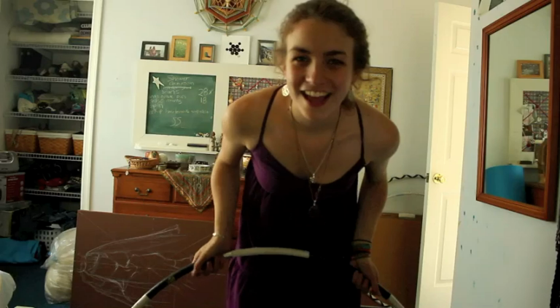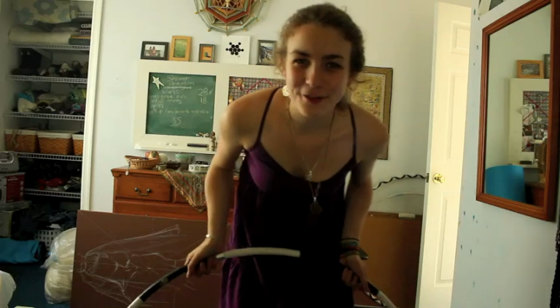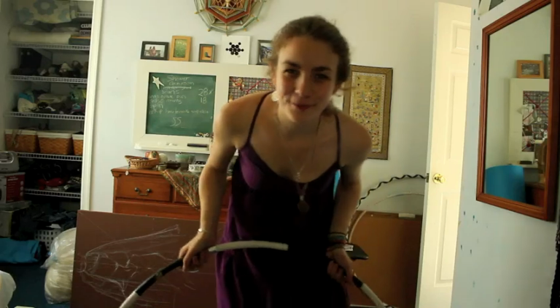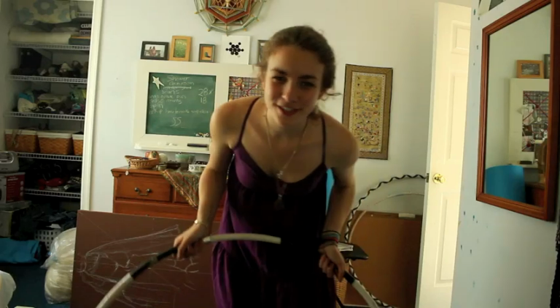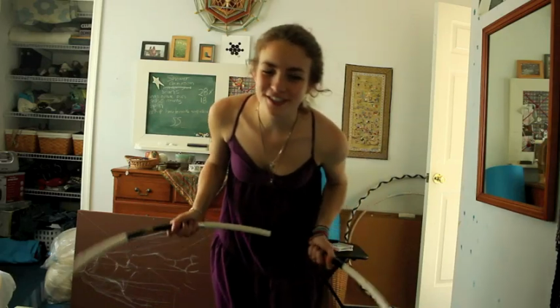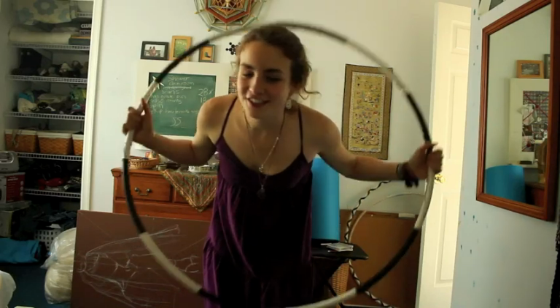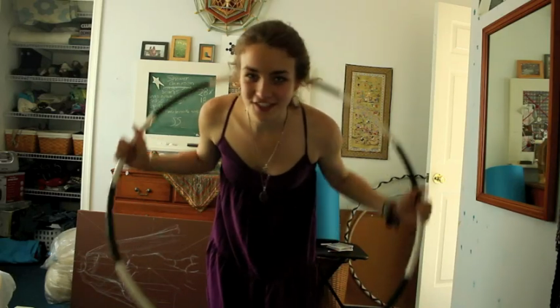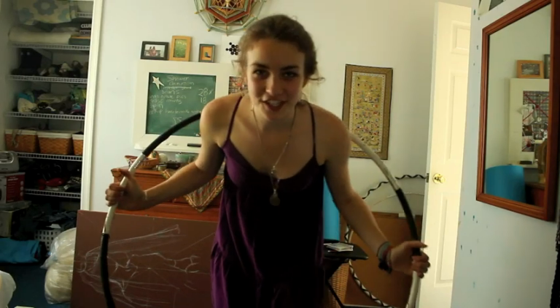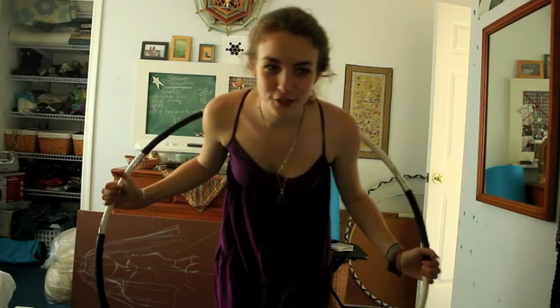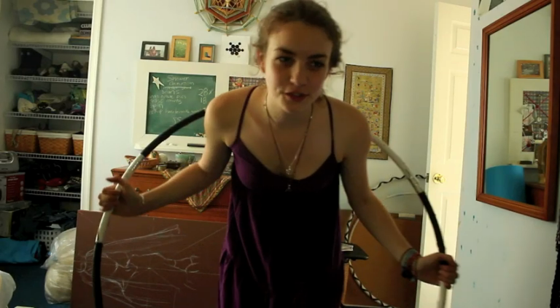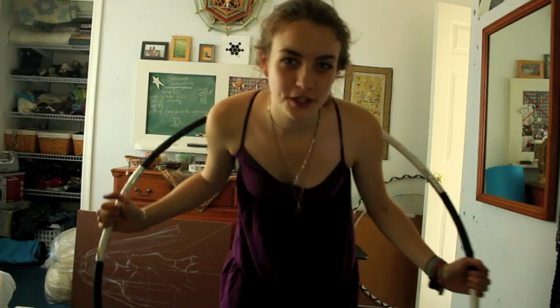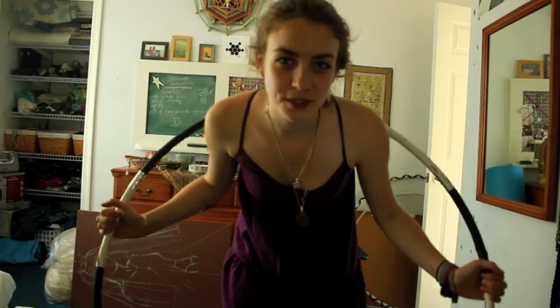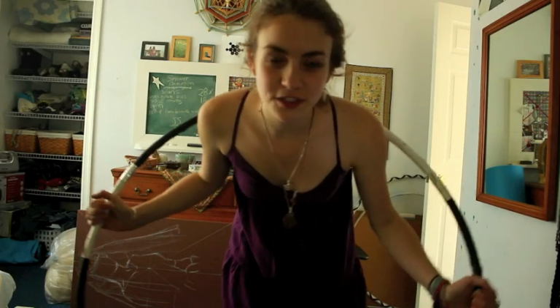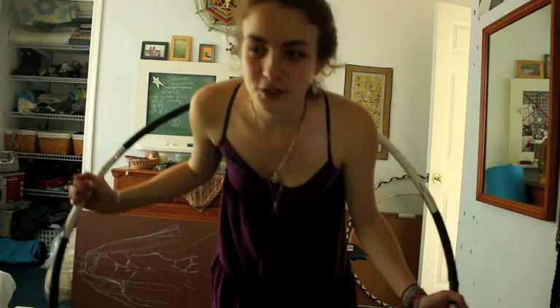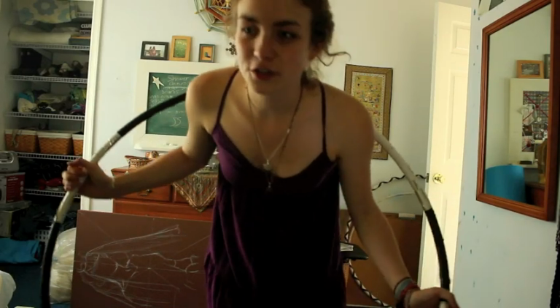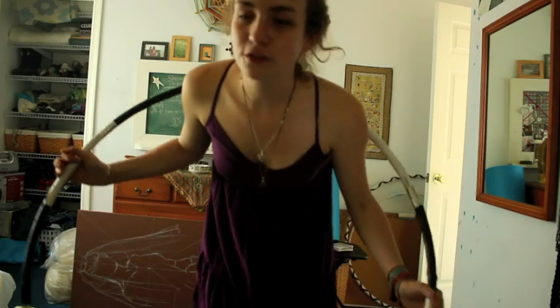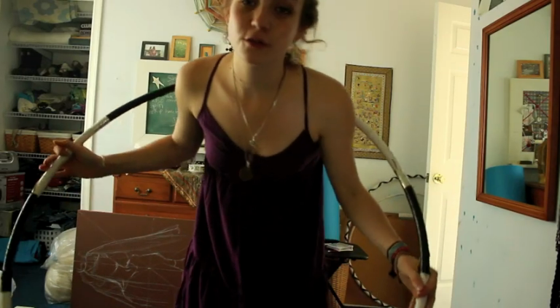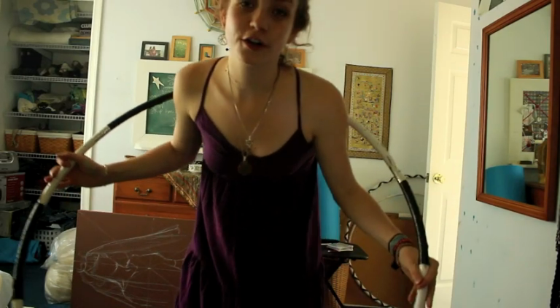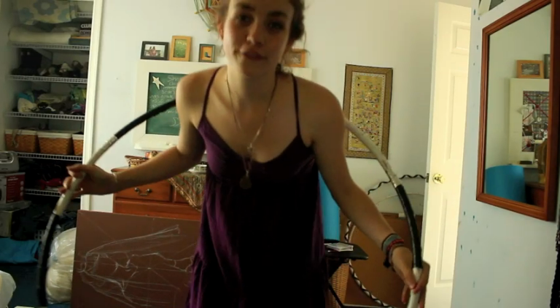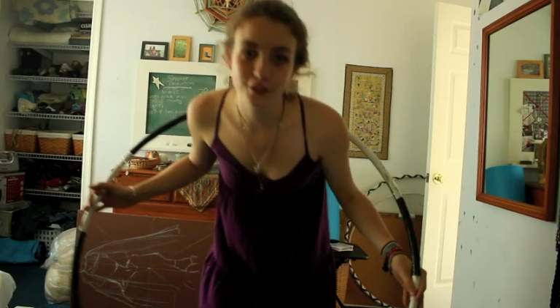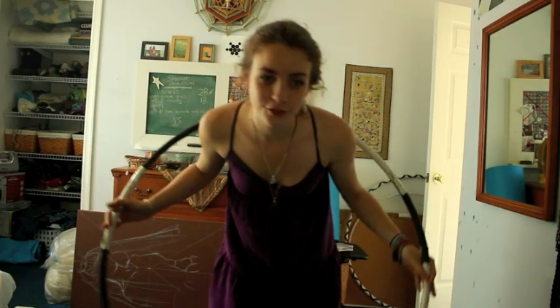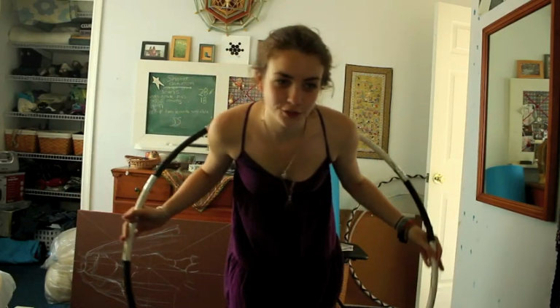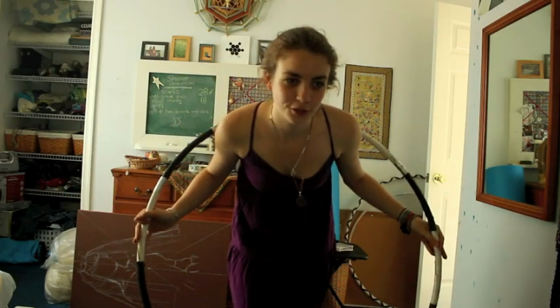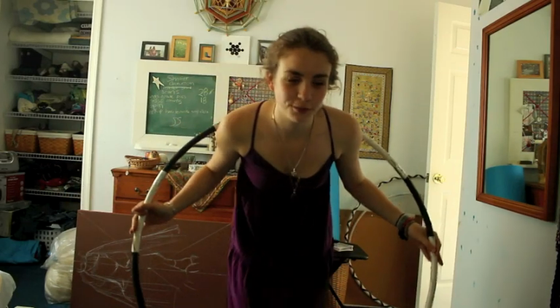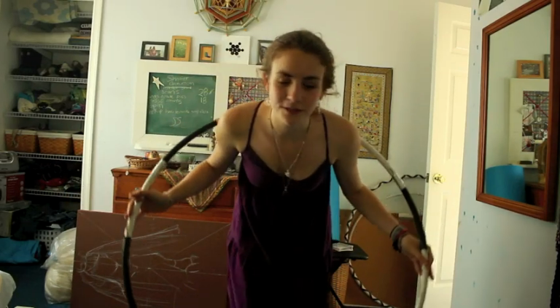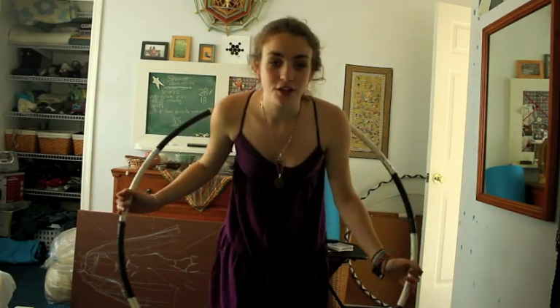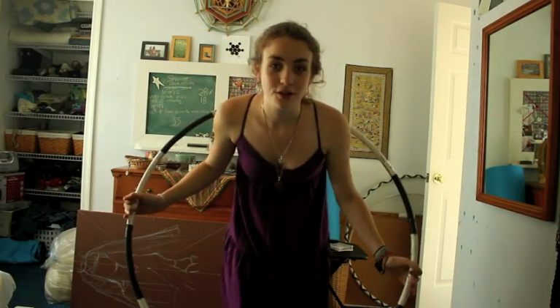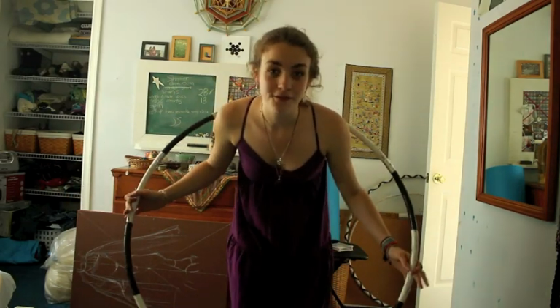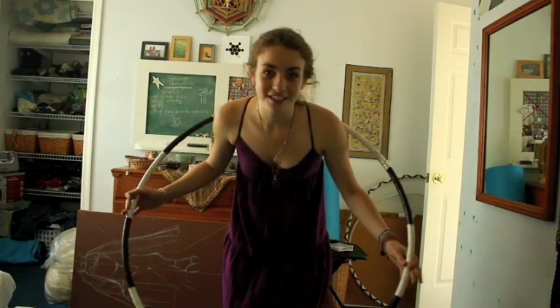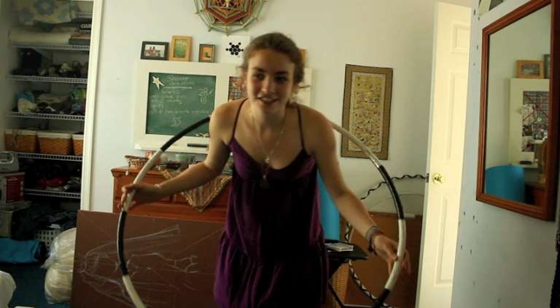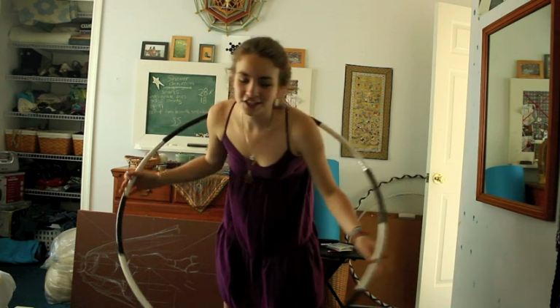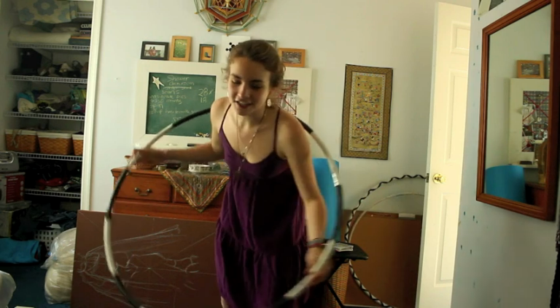Hey hoopers! This video is going to be a tutorial for vertical shoulder hooping. Let's get started.